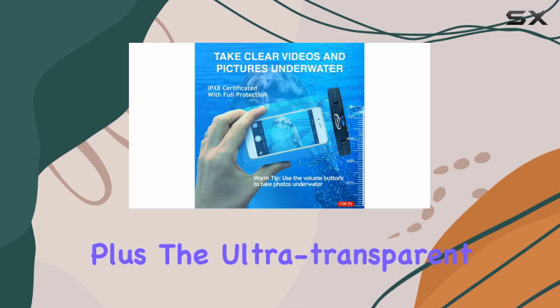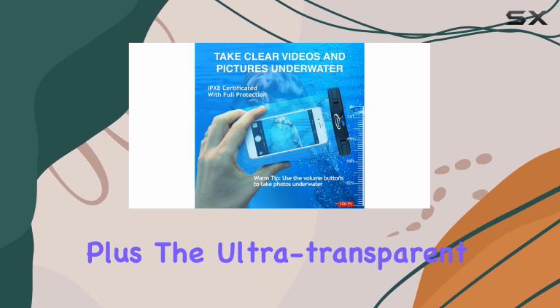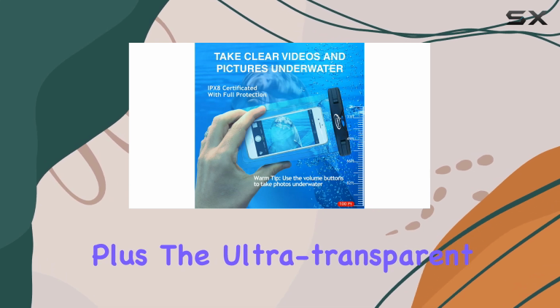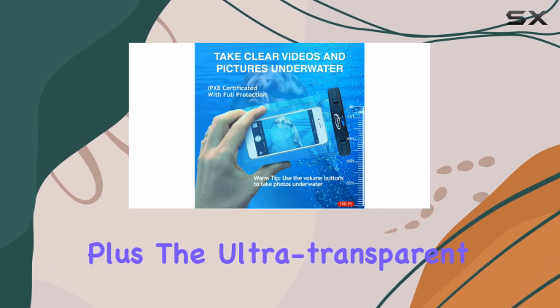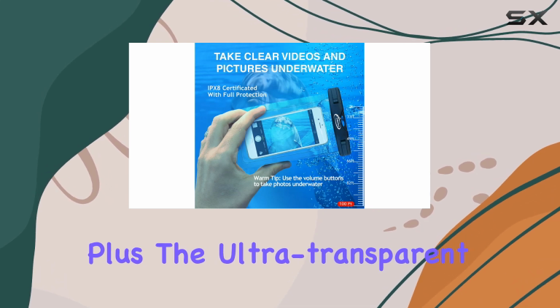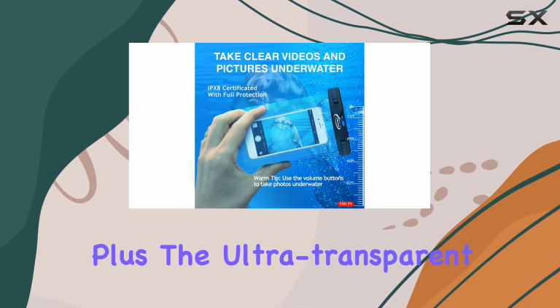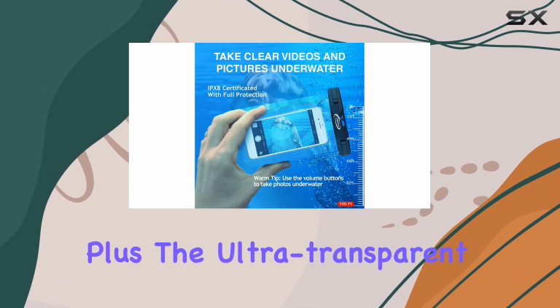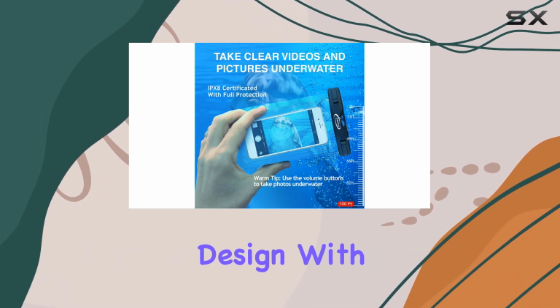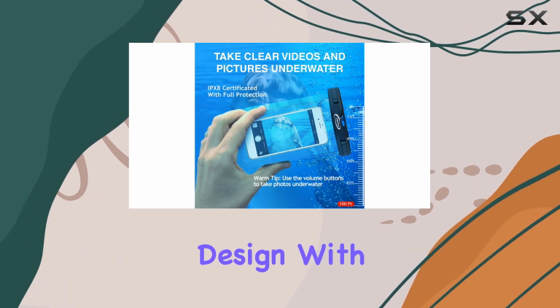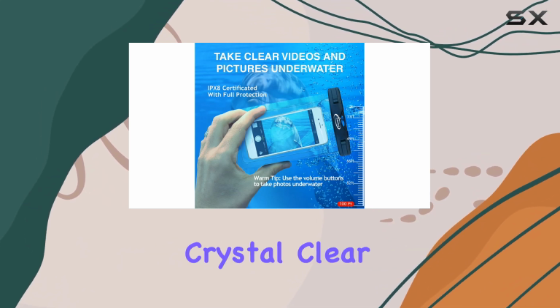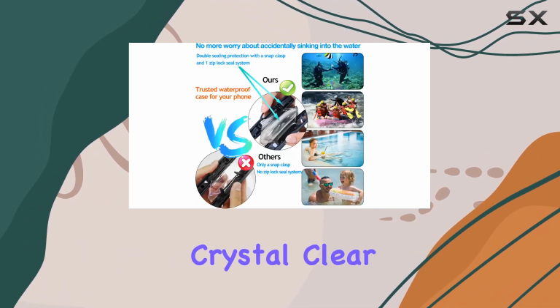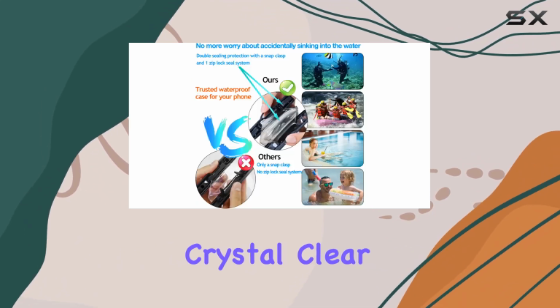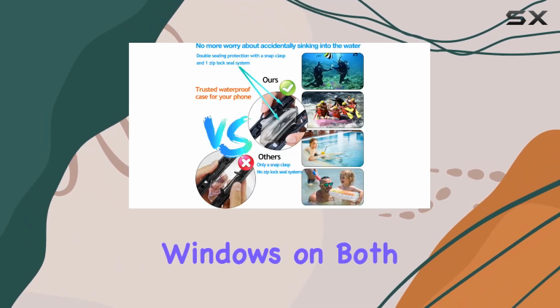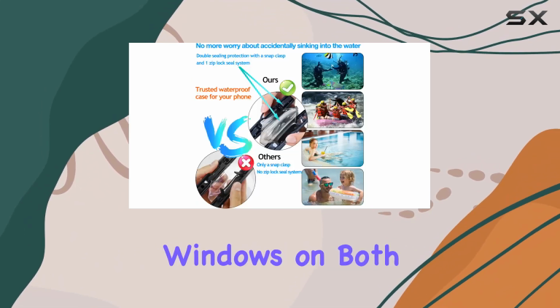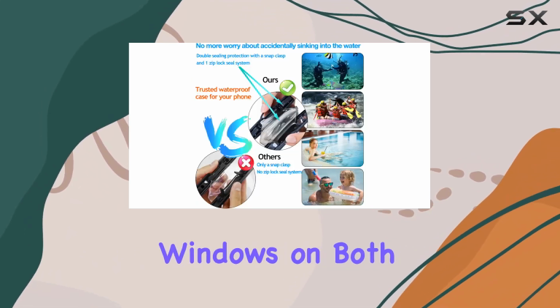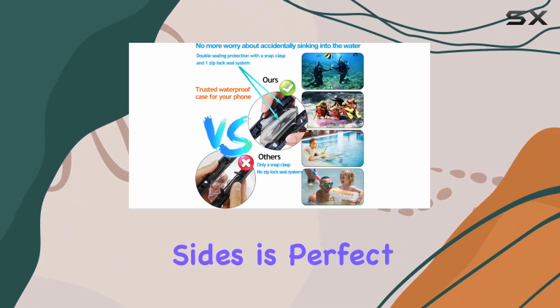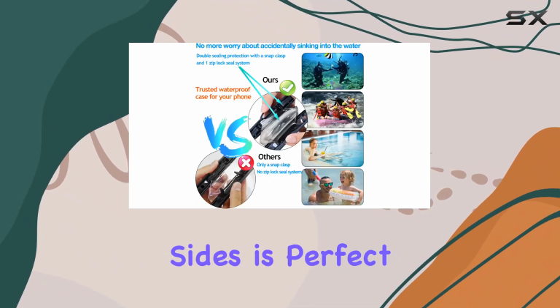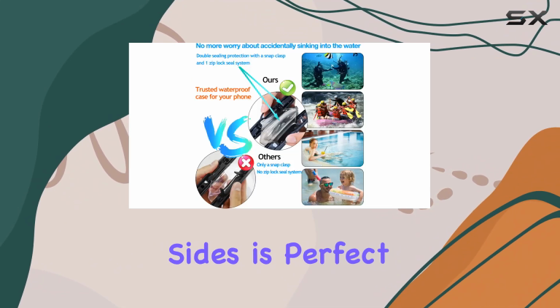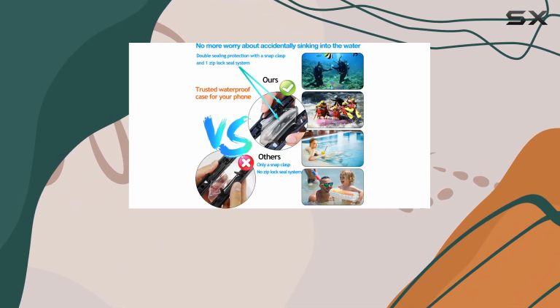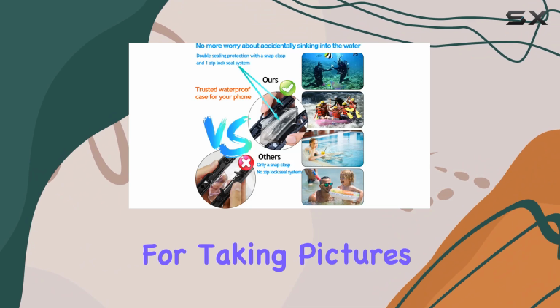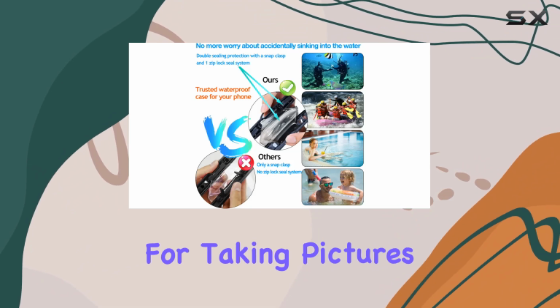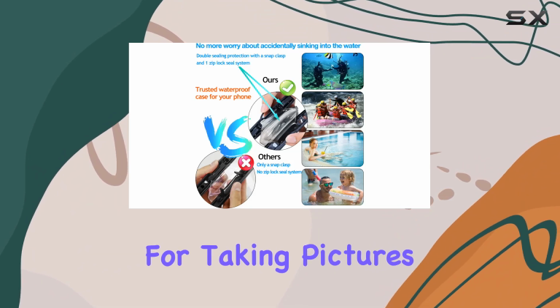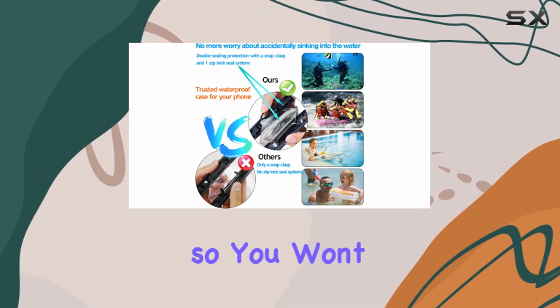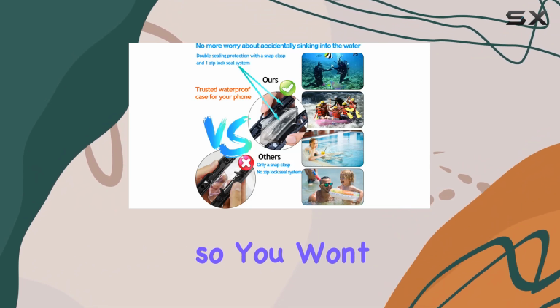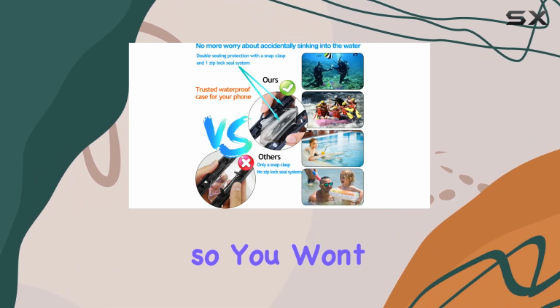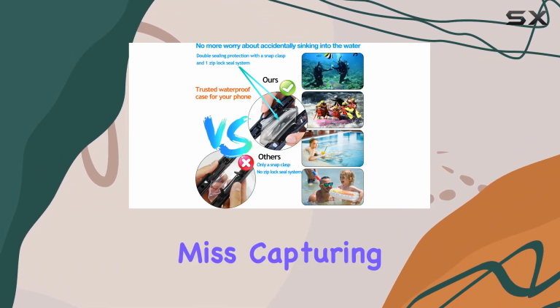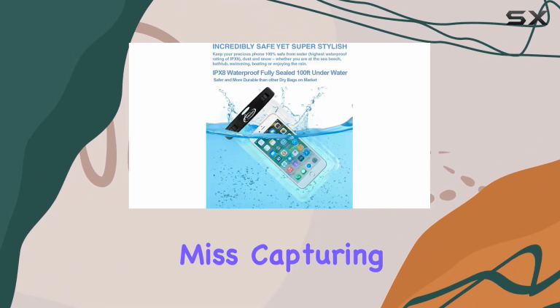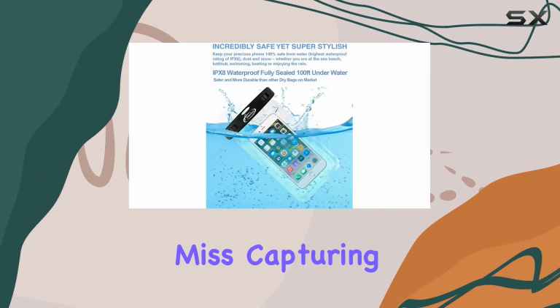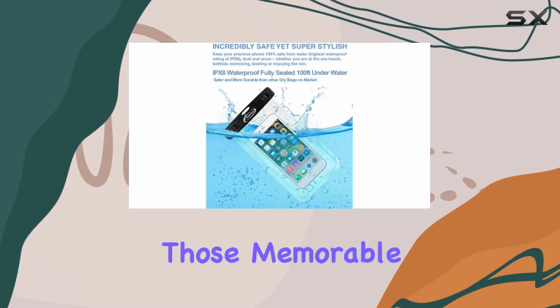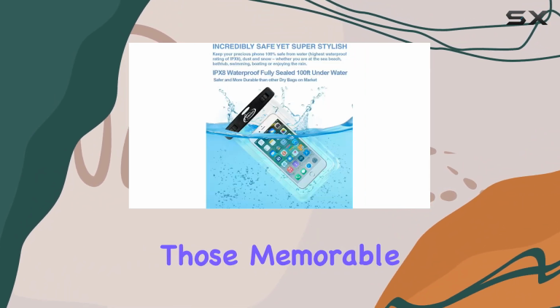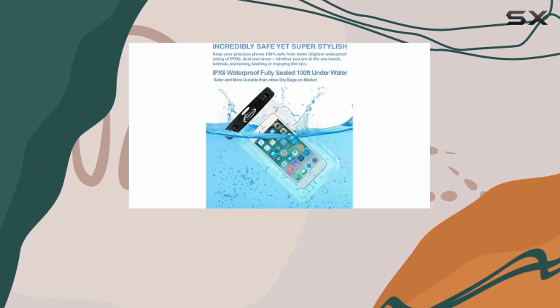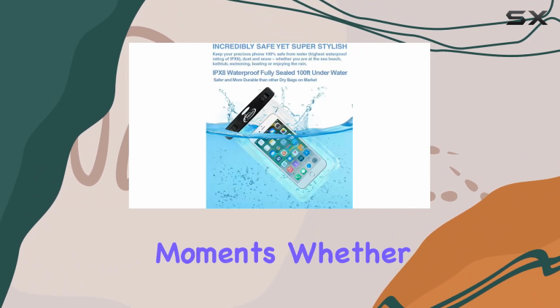Plus, the ultra-transparent design with crystal-clear windows on both sides is perfect for taking pictures, so you won't miss capturing those memorable moments.